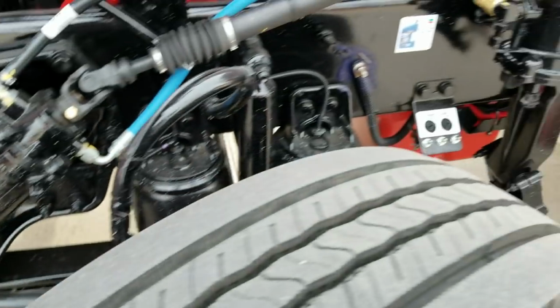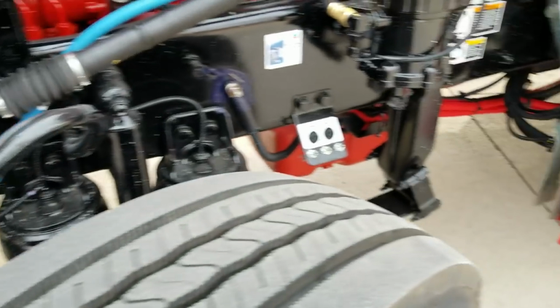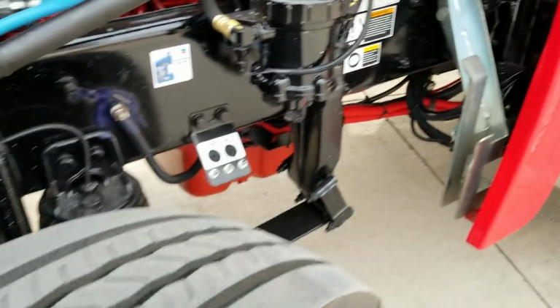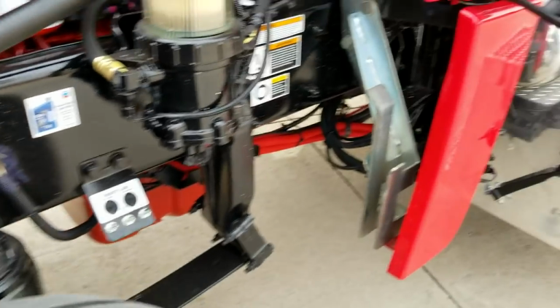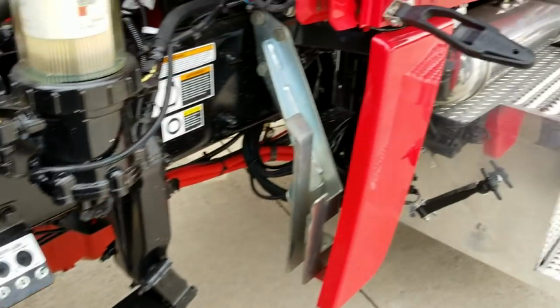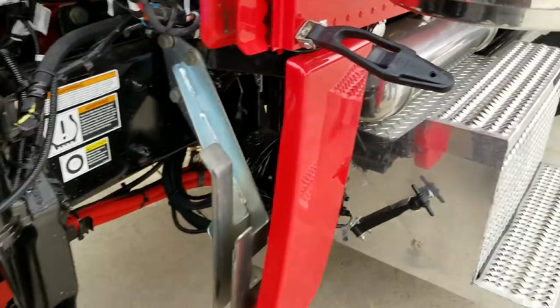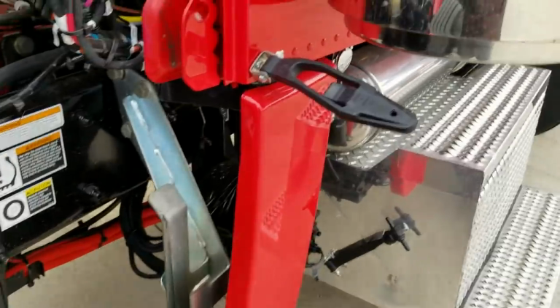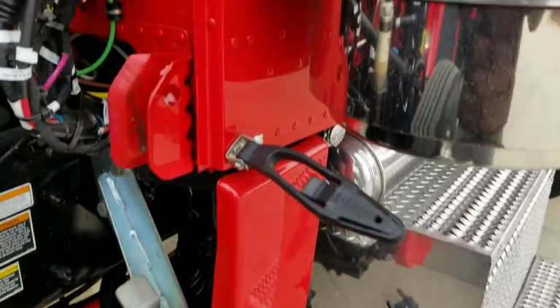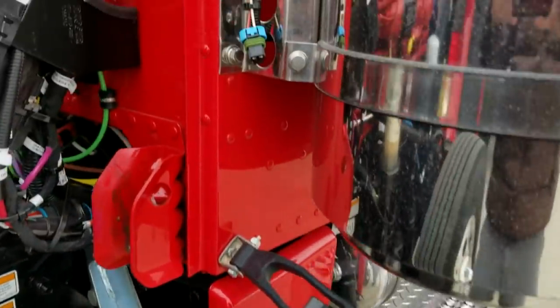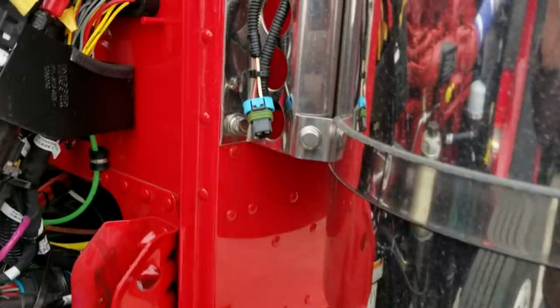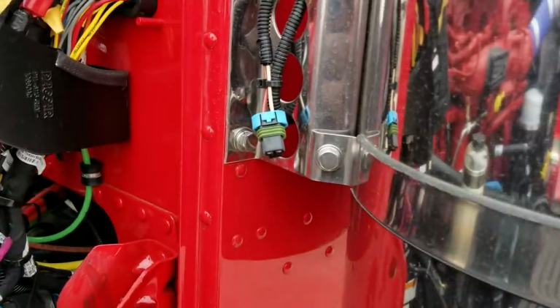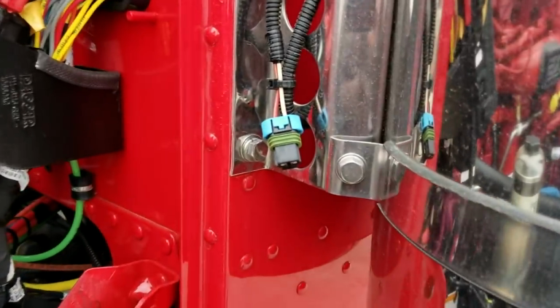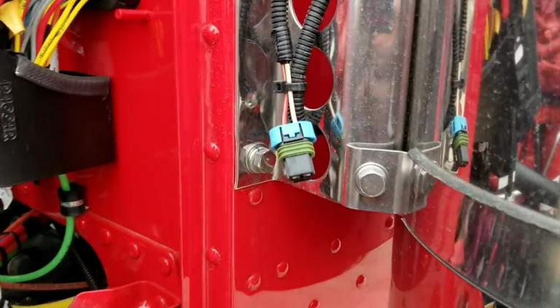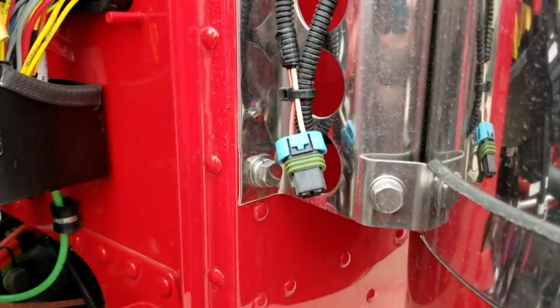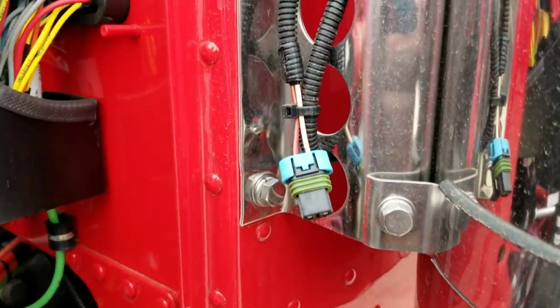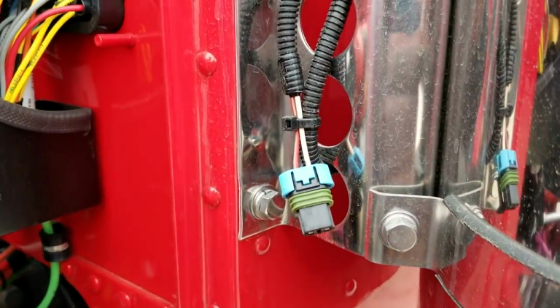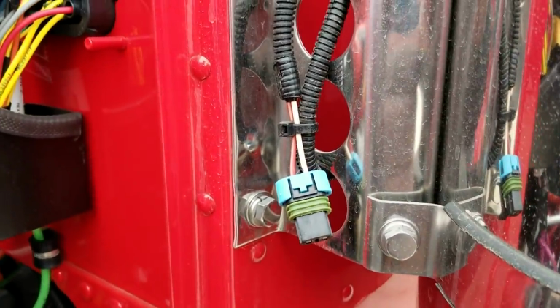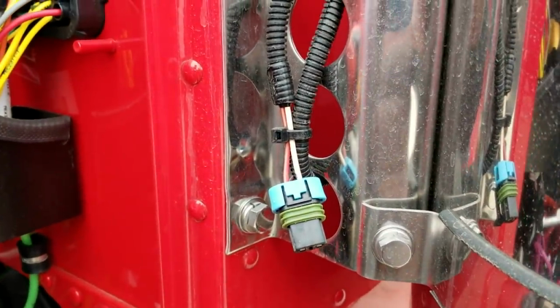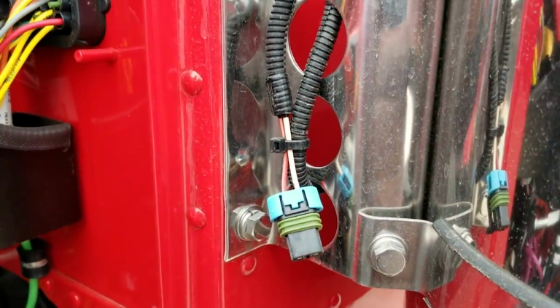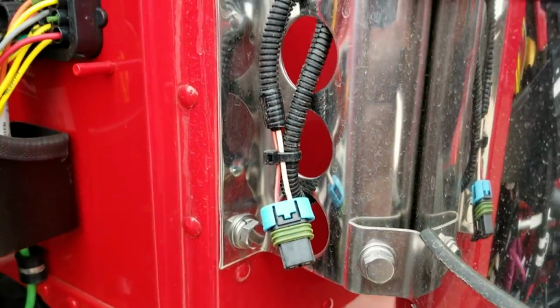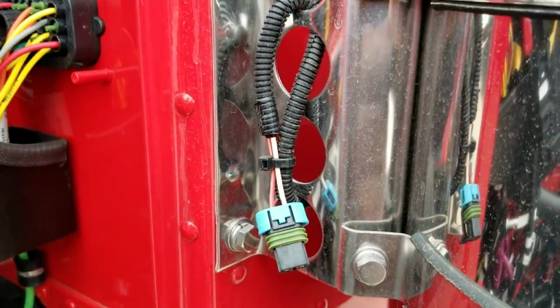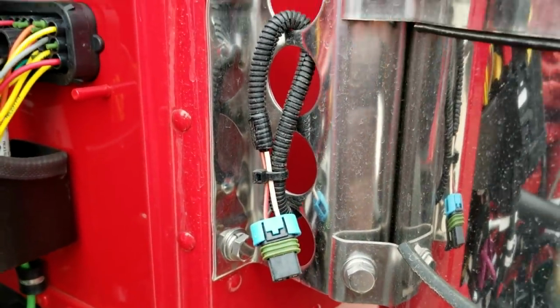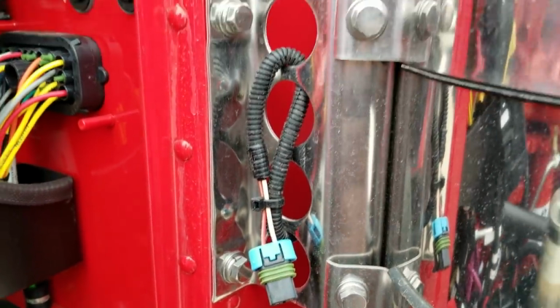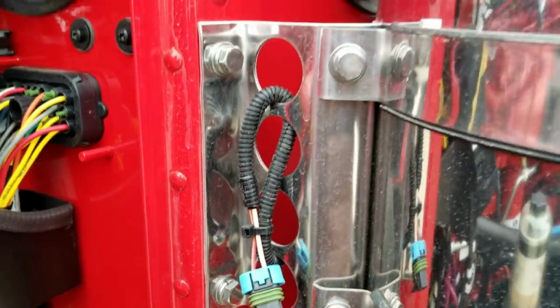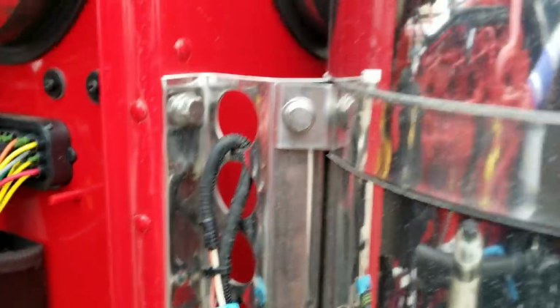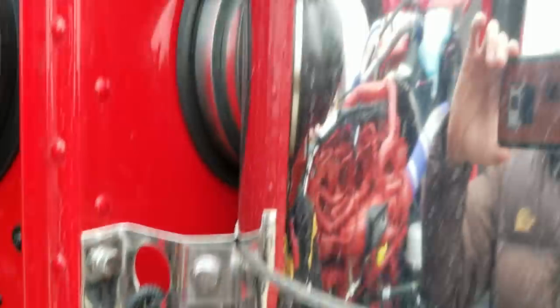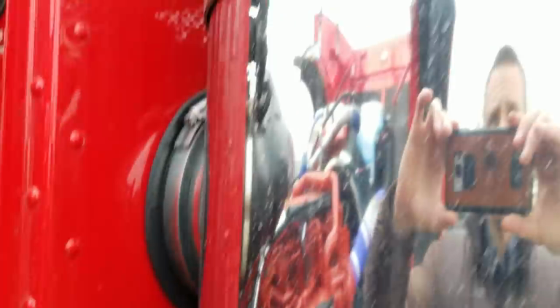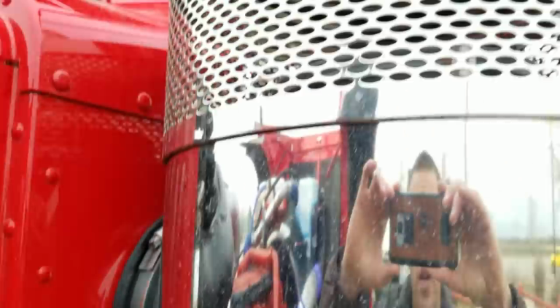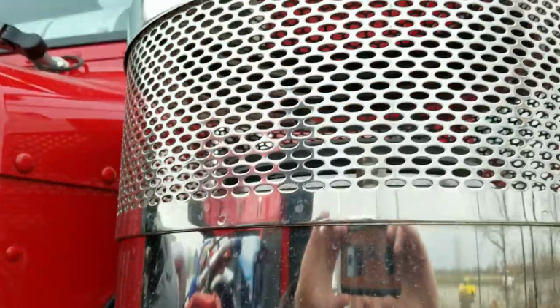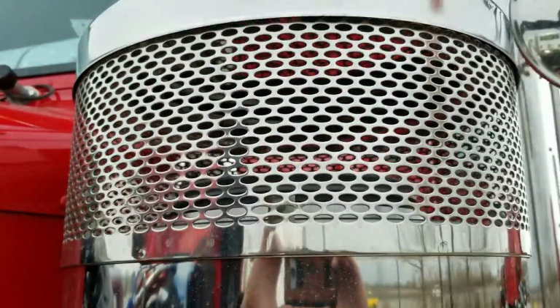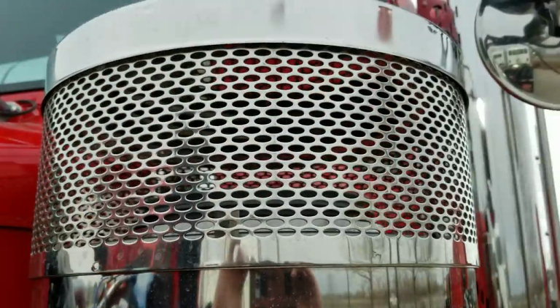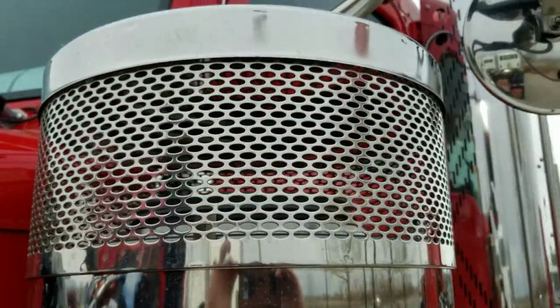We put pre-wire for any bumper lights or fog lights you want to put on there. We also do additional wiring so if you want to run air cleaner lights, that's available as well.